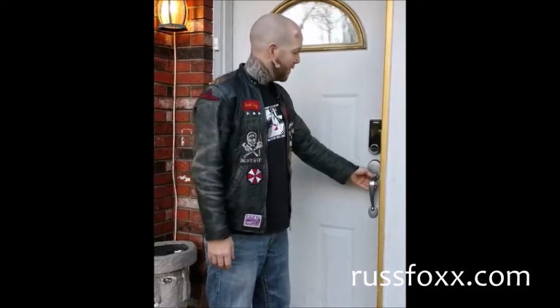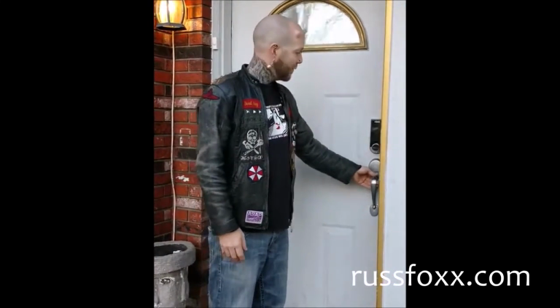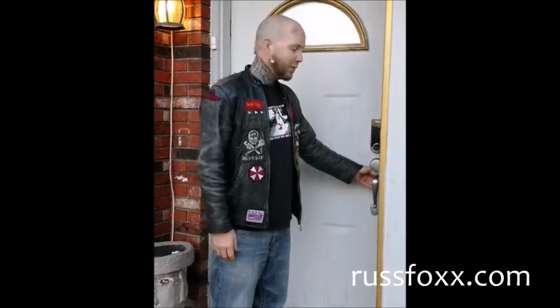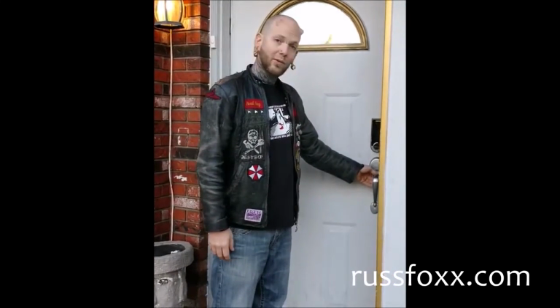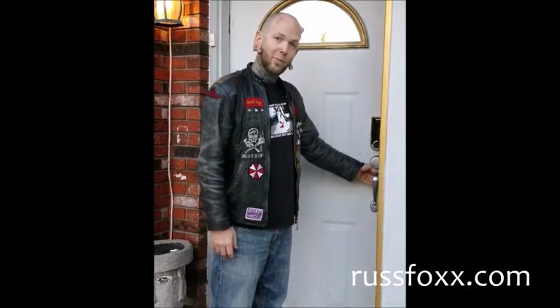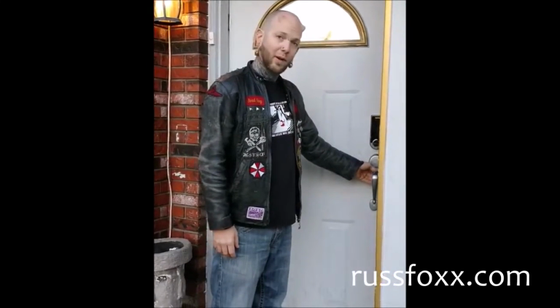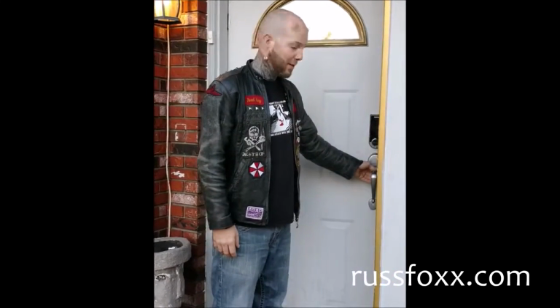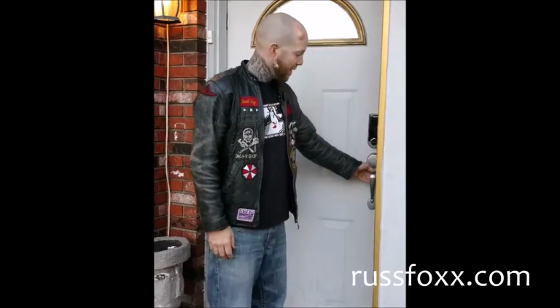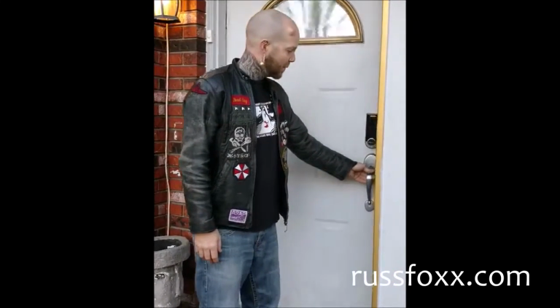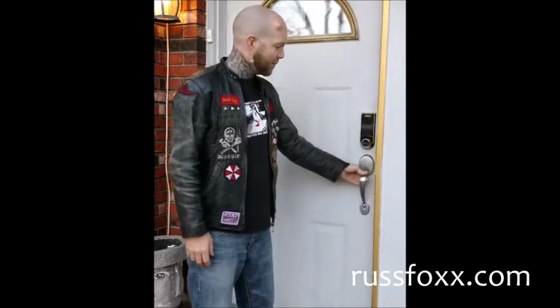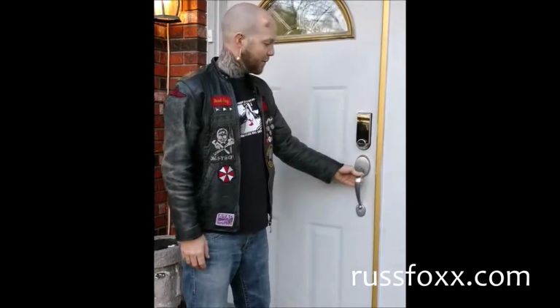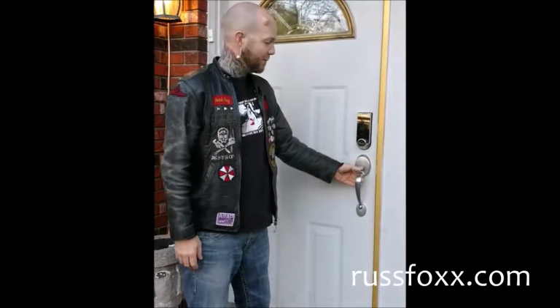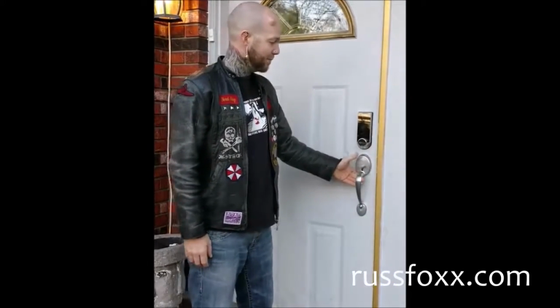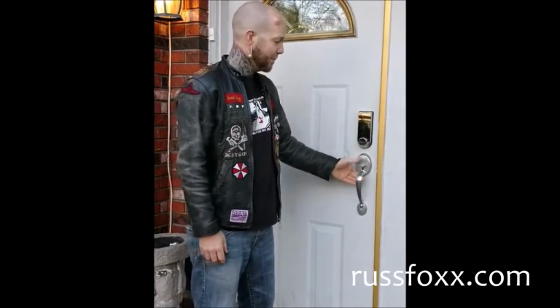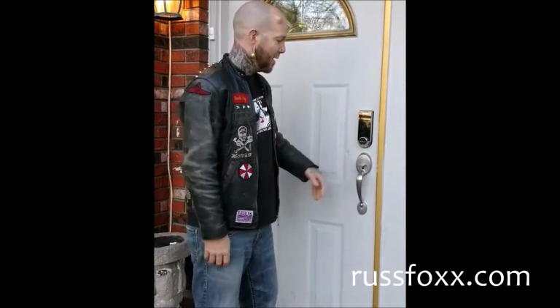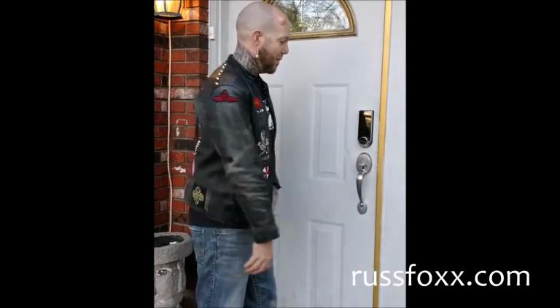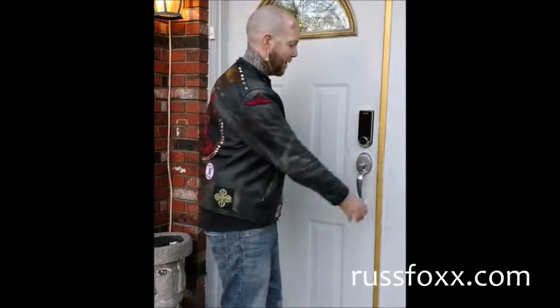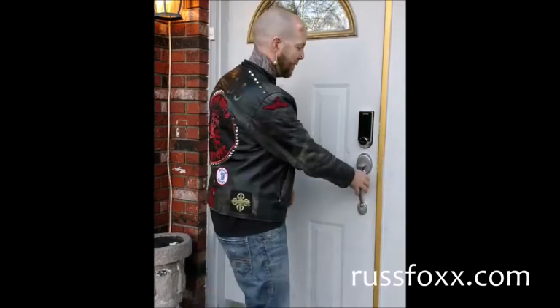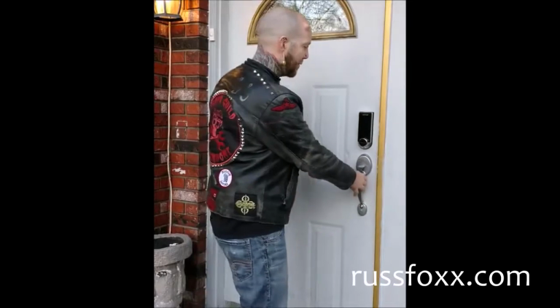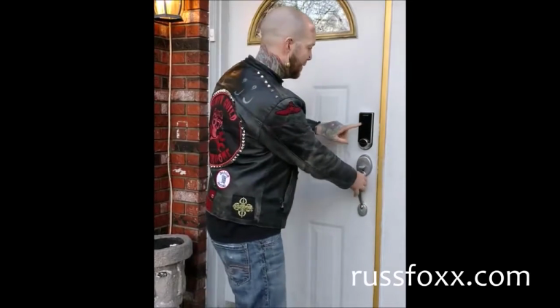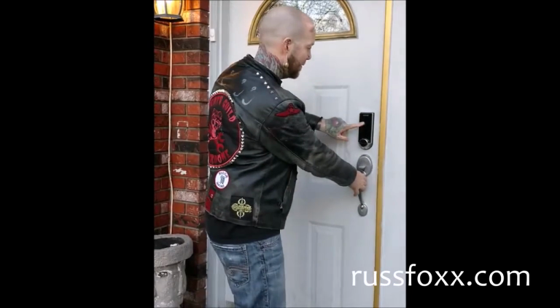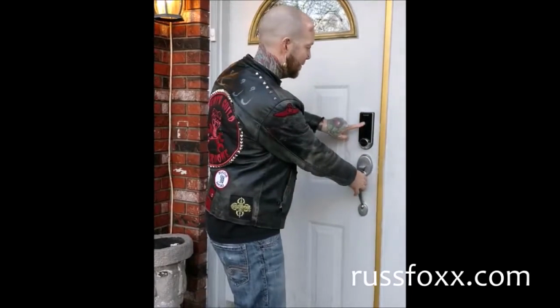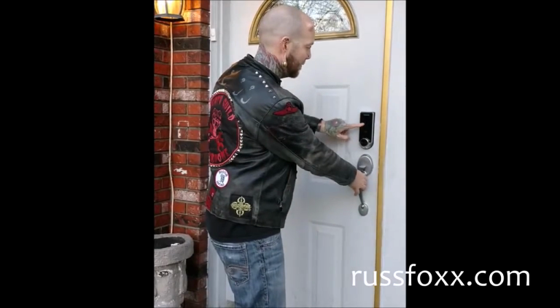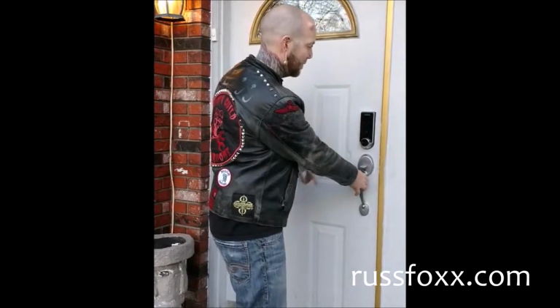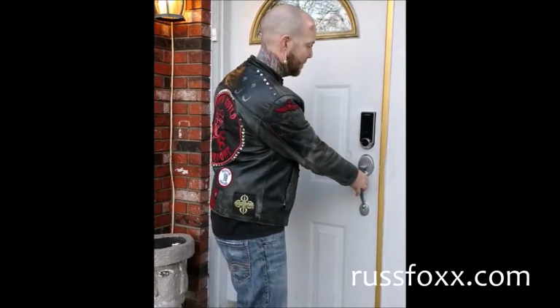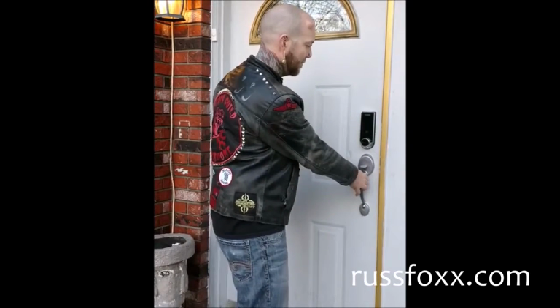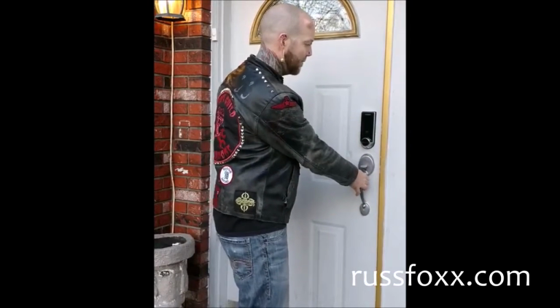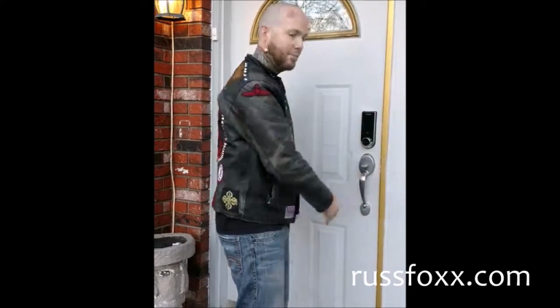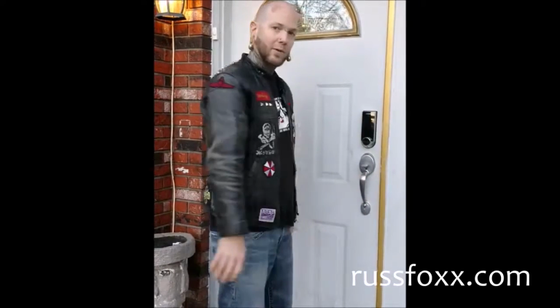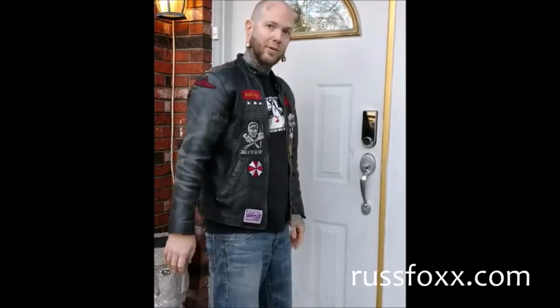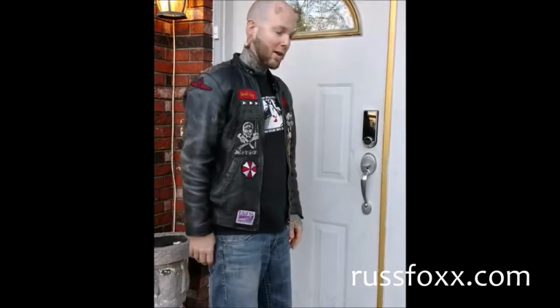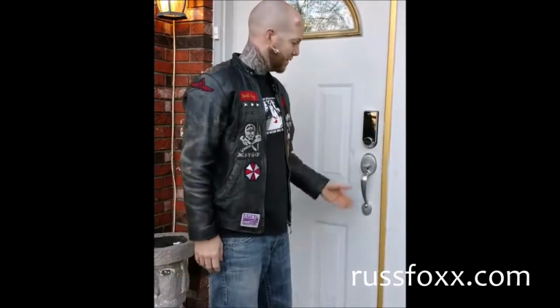So the door is open right now. I'll close my door. Press the screen. My door is now locked.